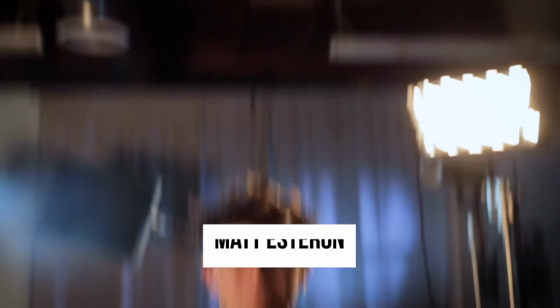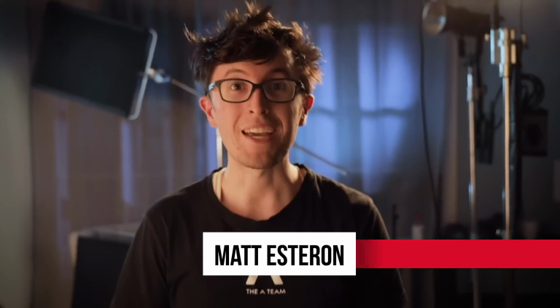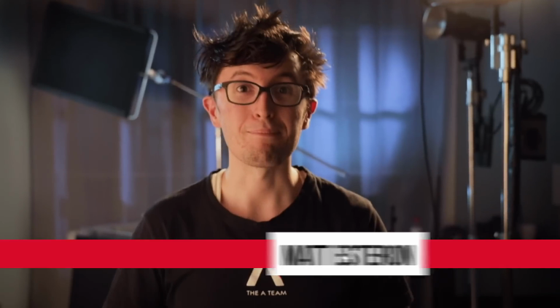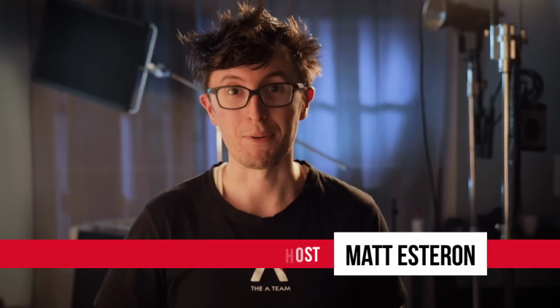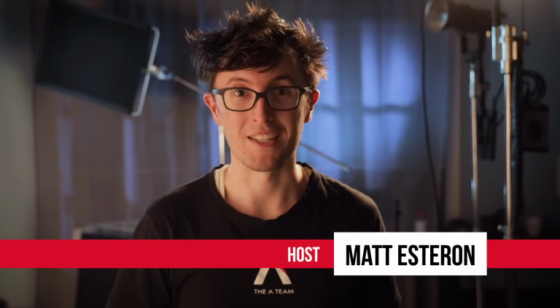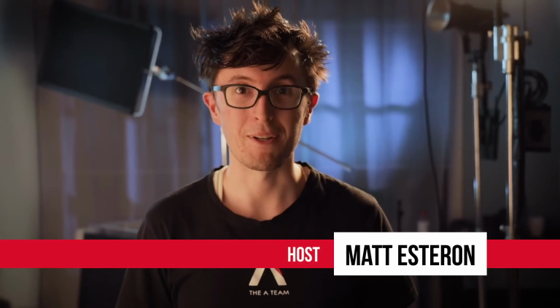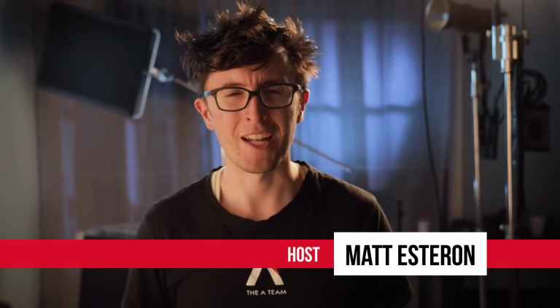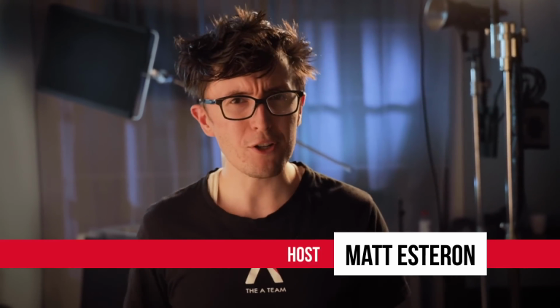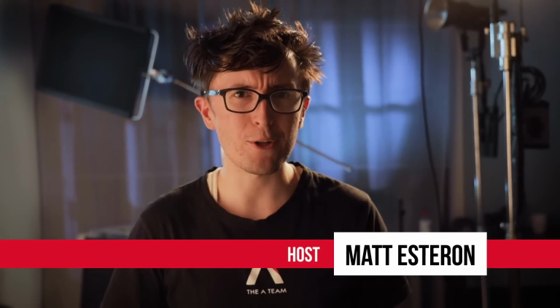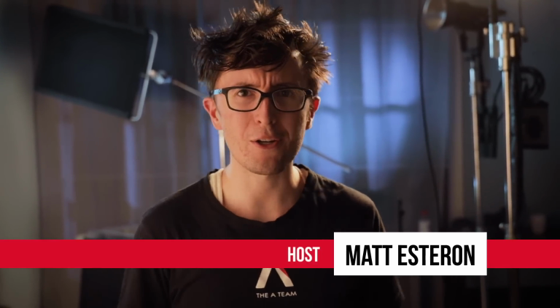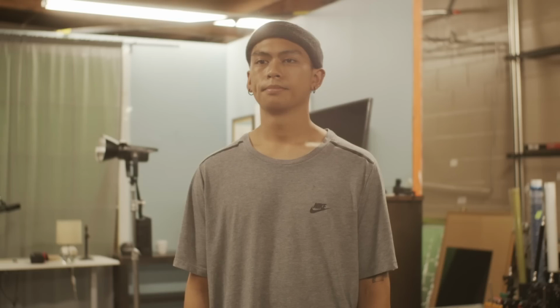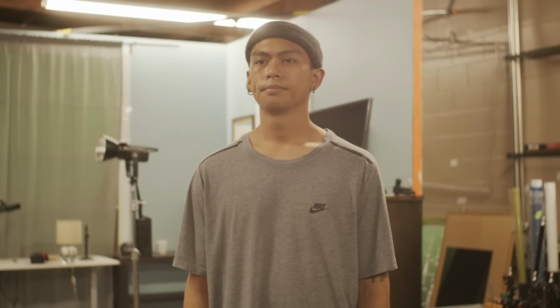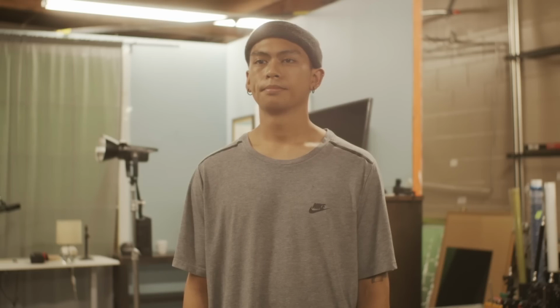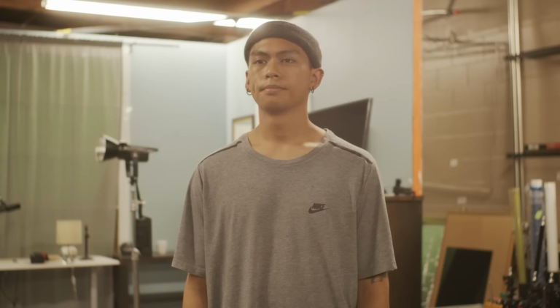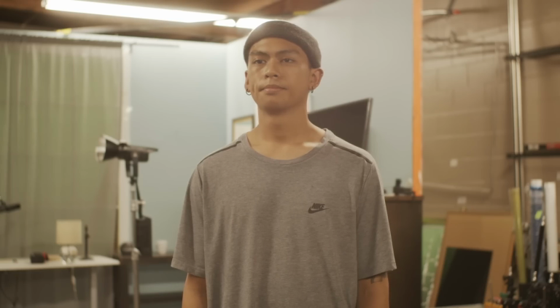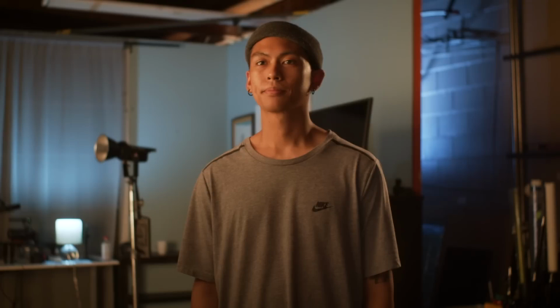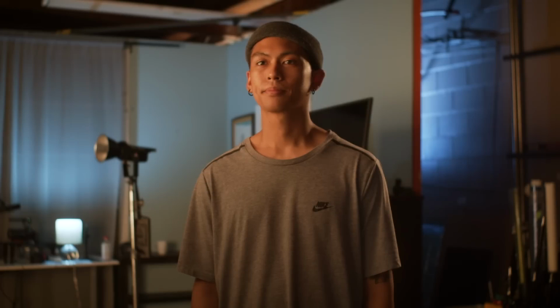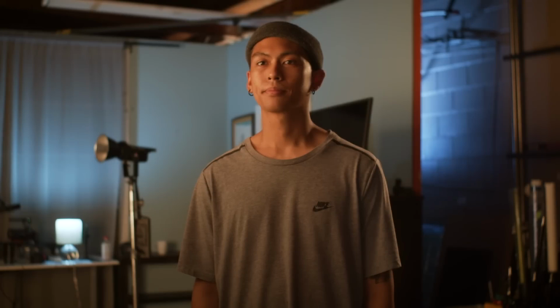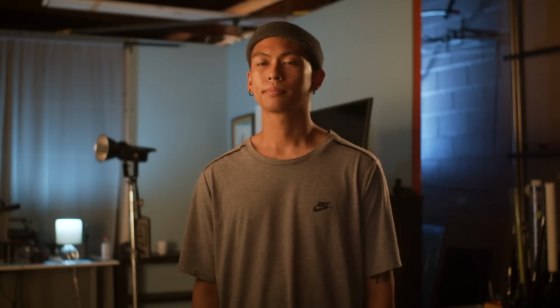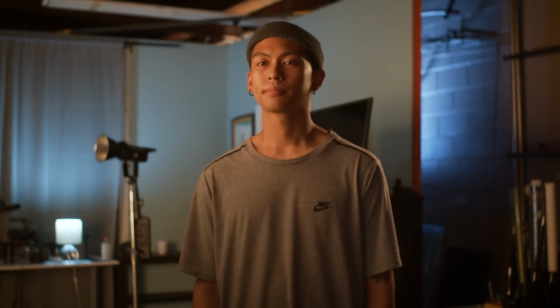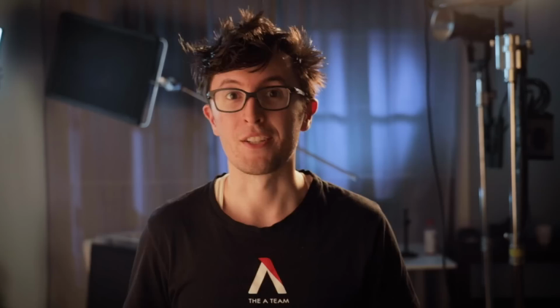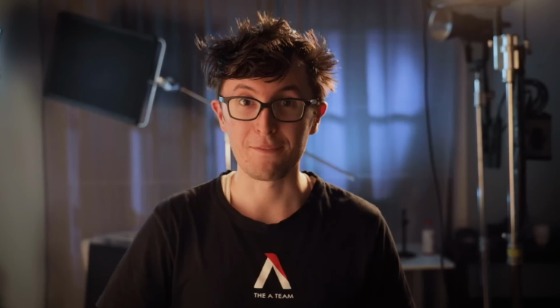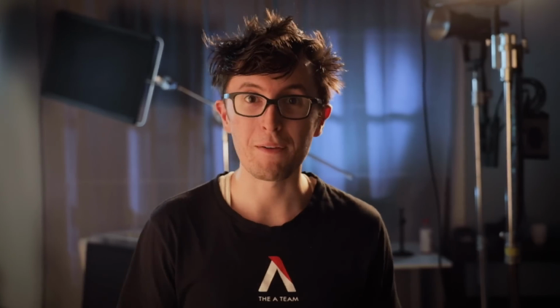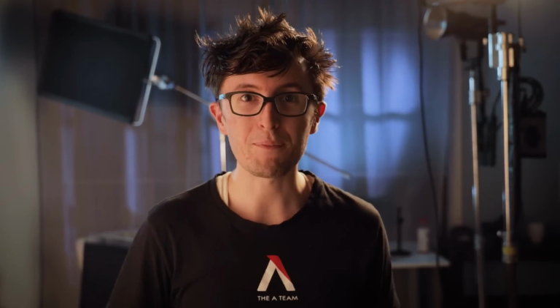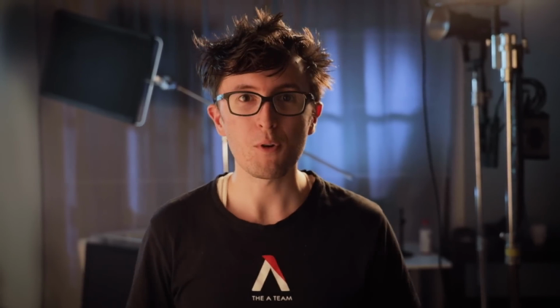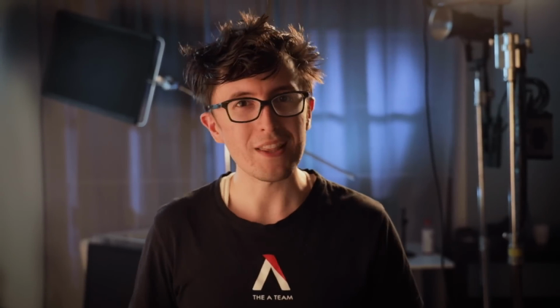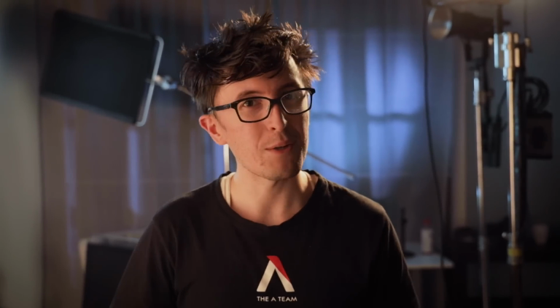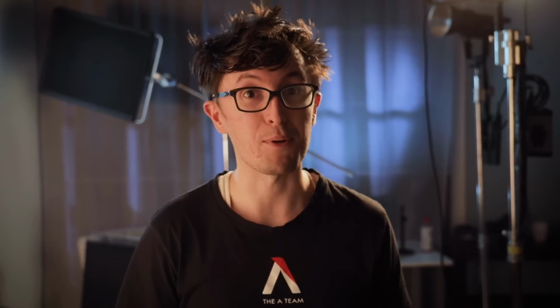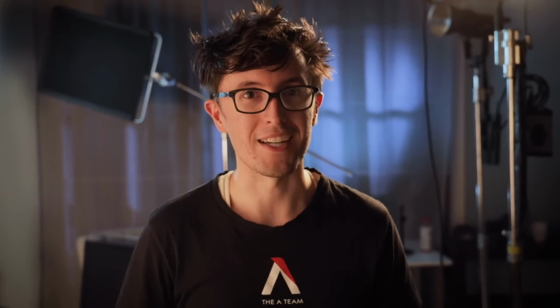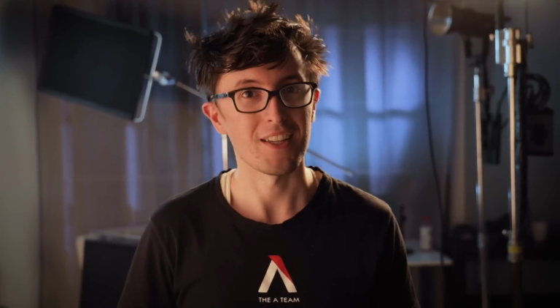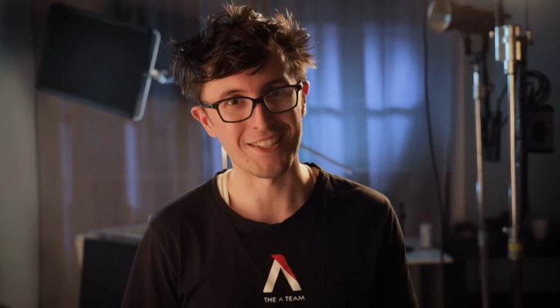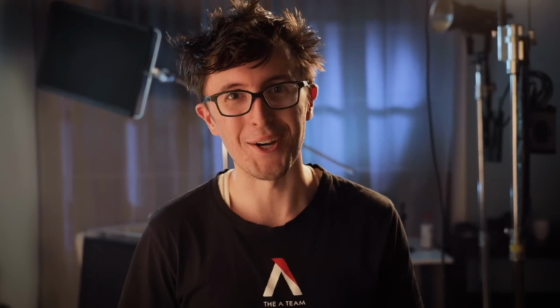Hey, Pat from the A-Team here, and I'm going to show you how to go from this to this. Today on Format Film School, we're lighting with book lights. Let's go!